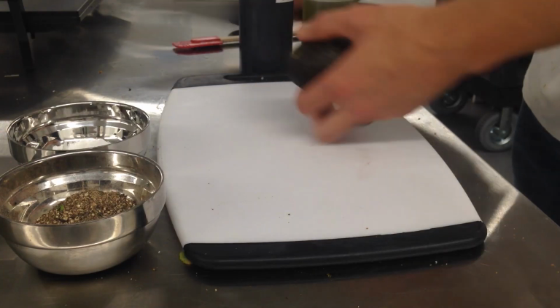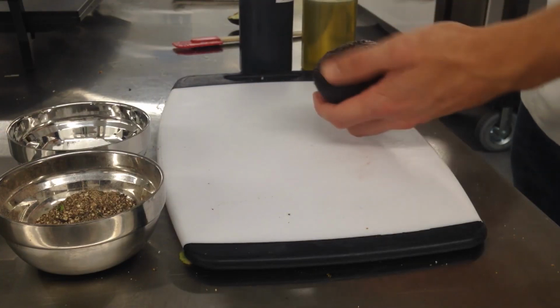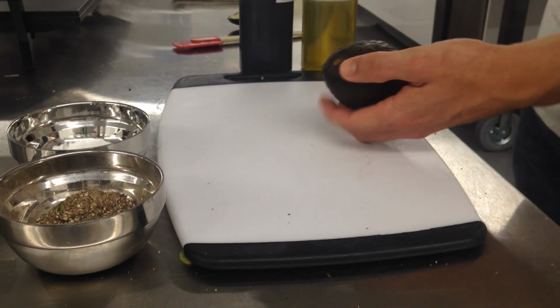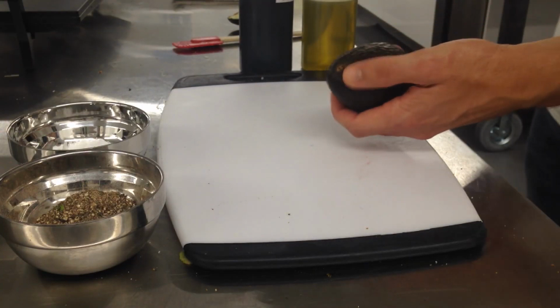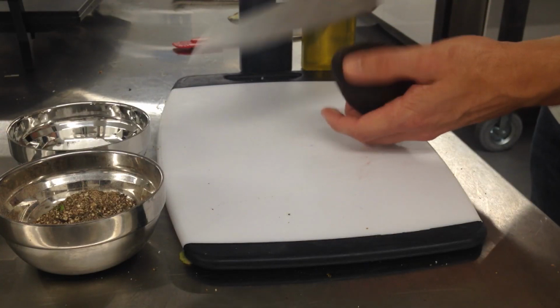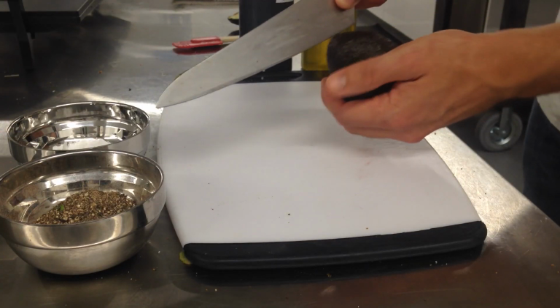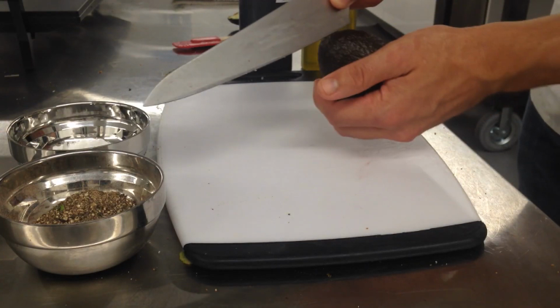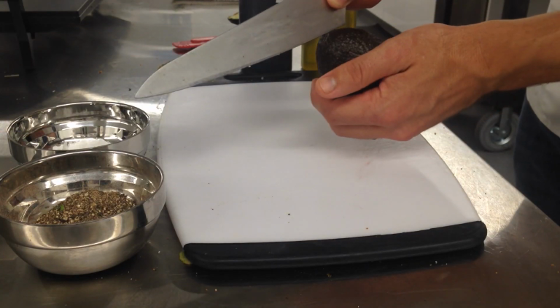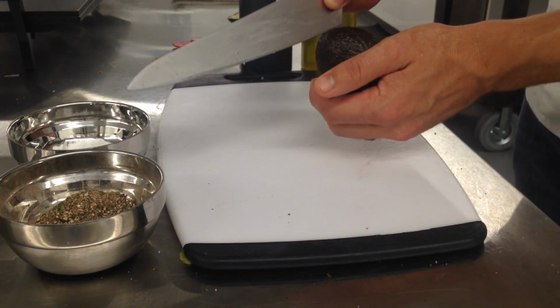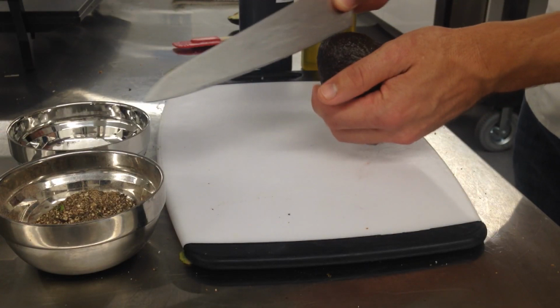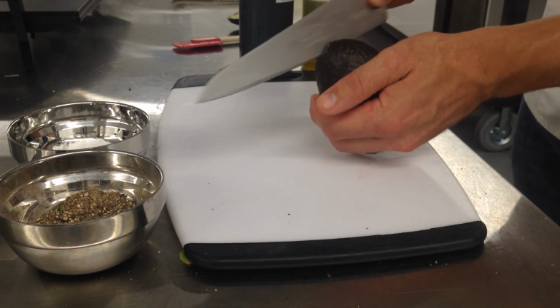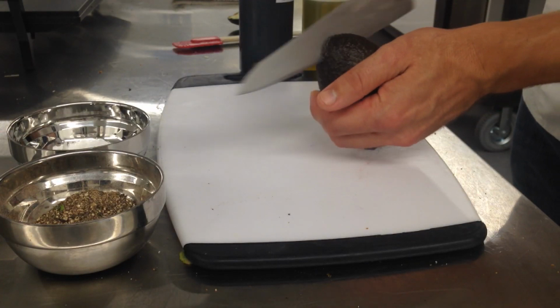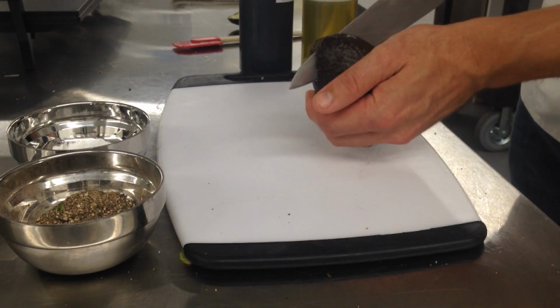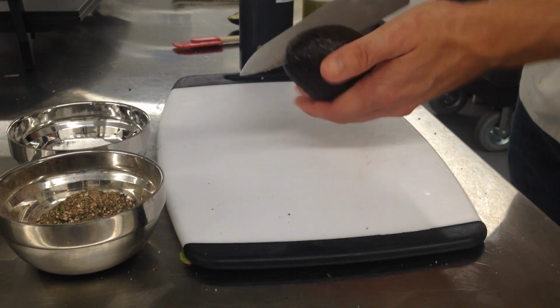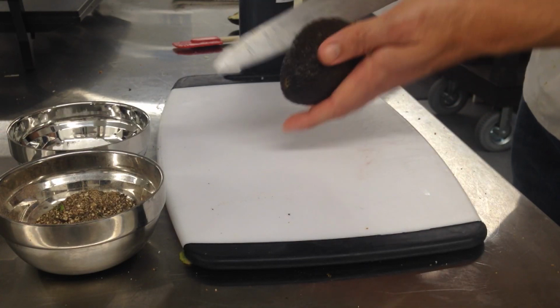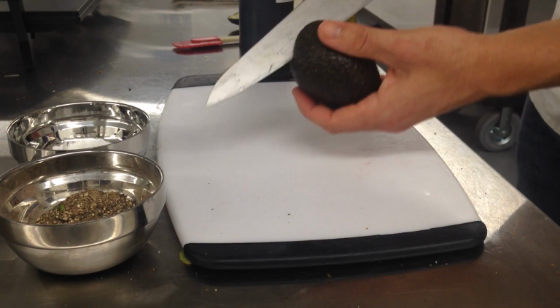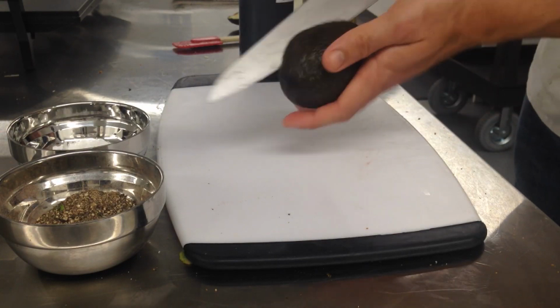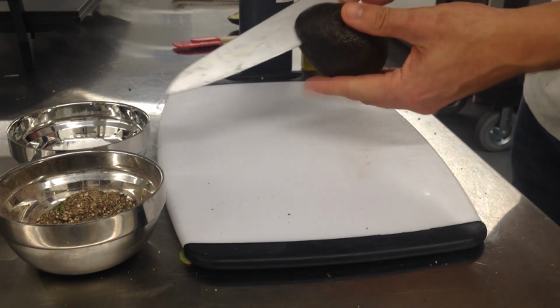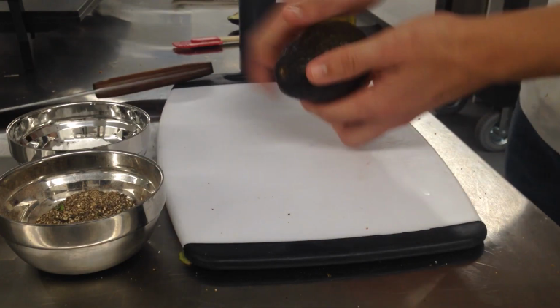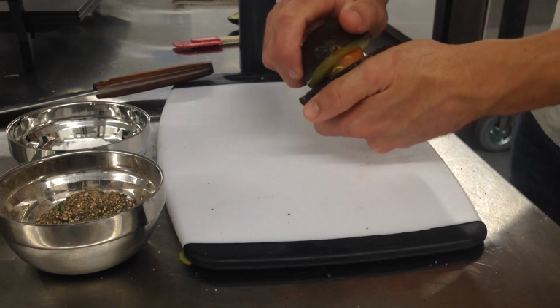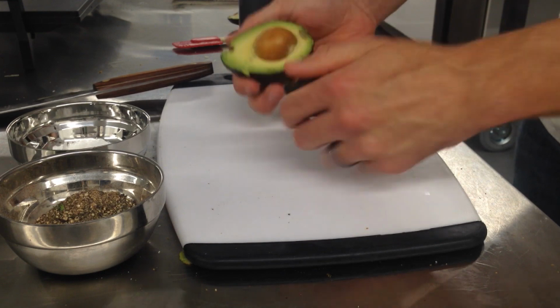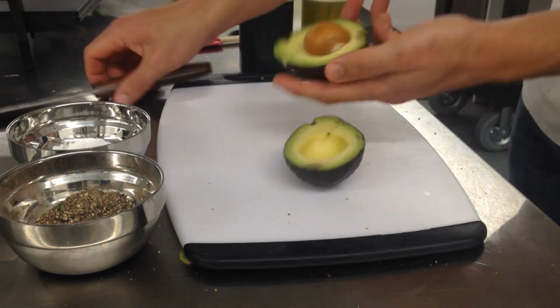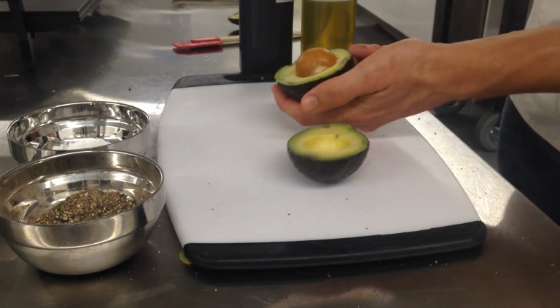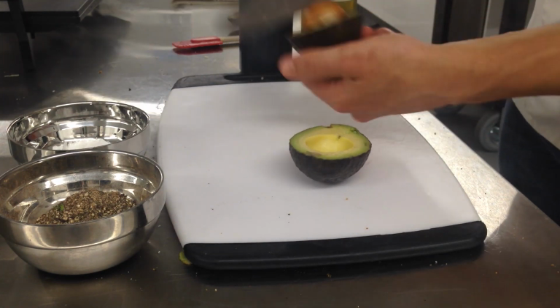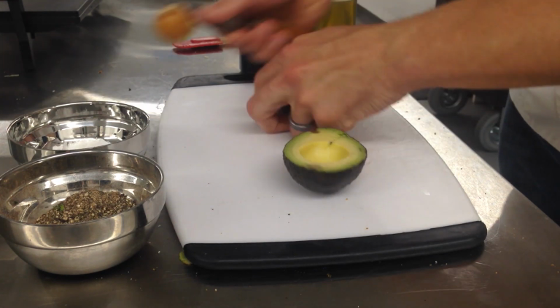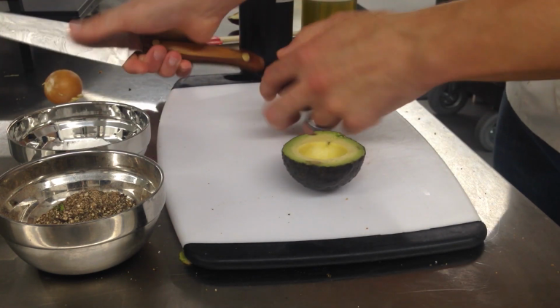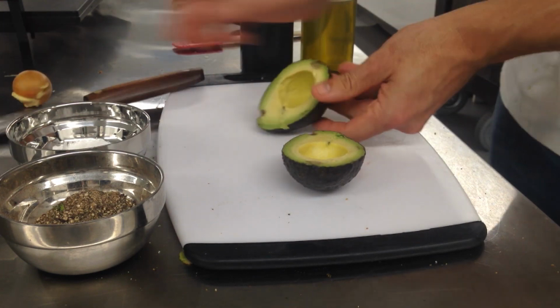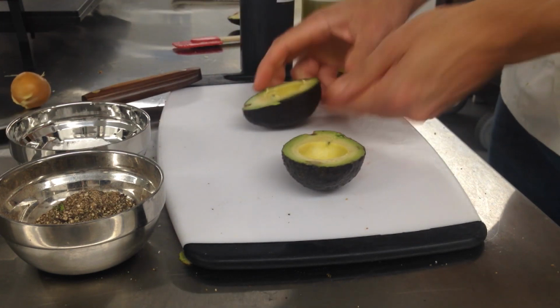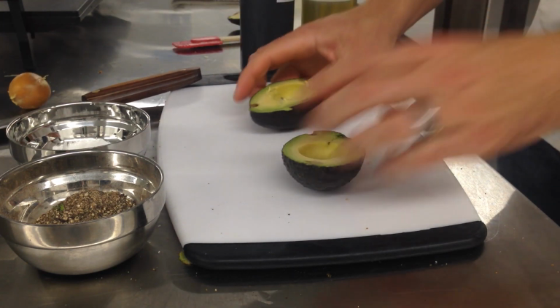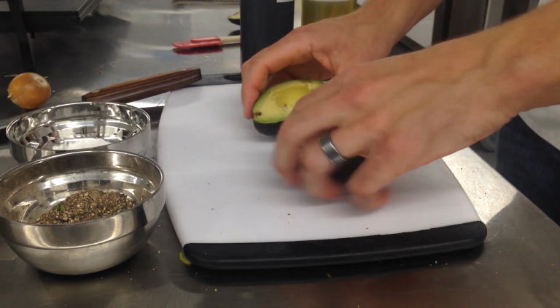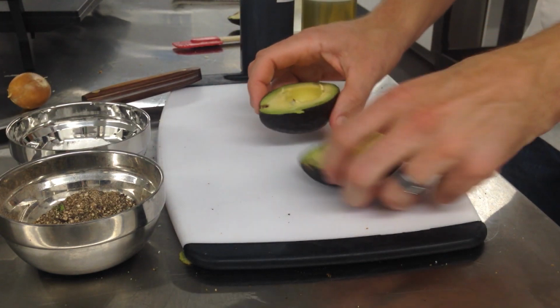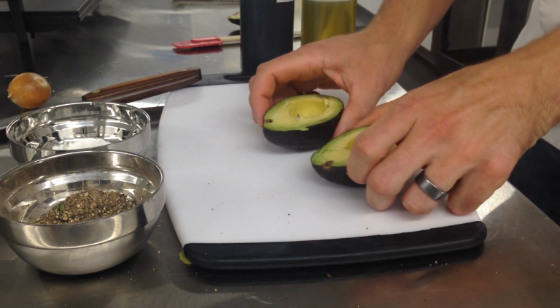First thing is to open up your avocado. Now you're left with a bowl.